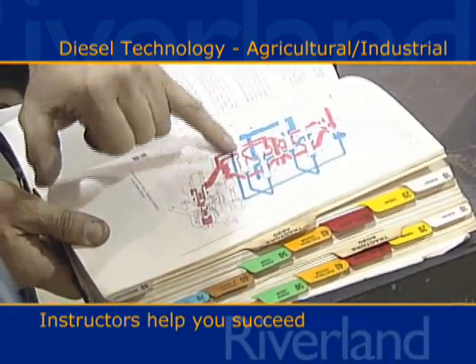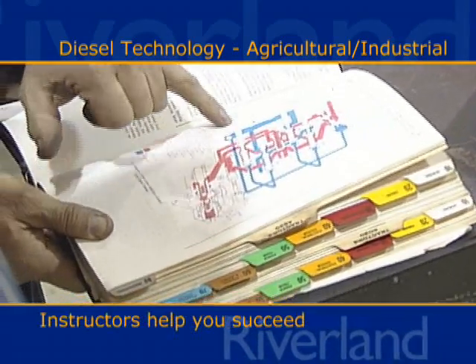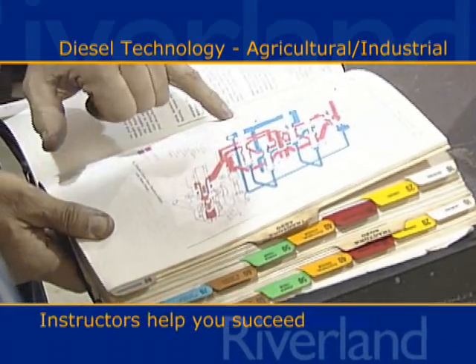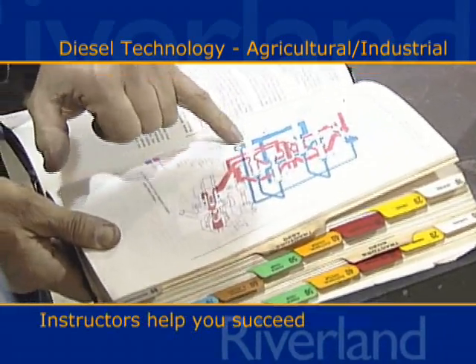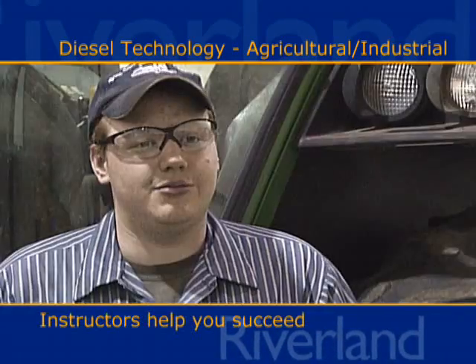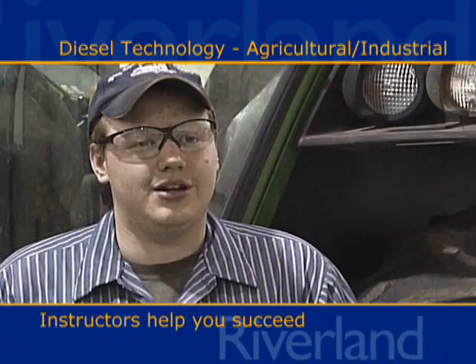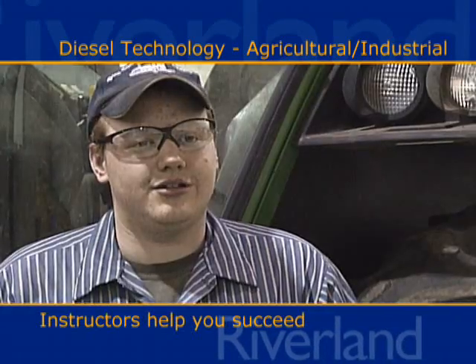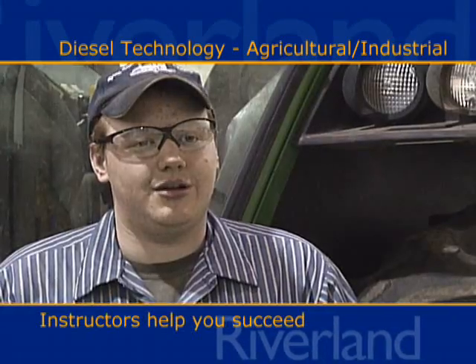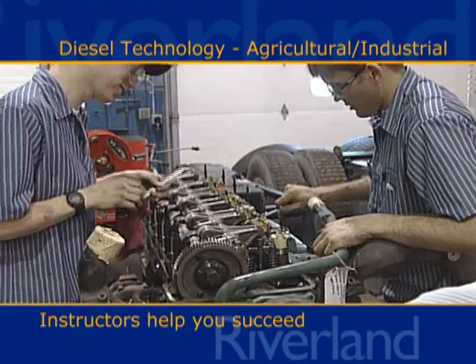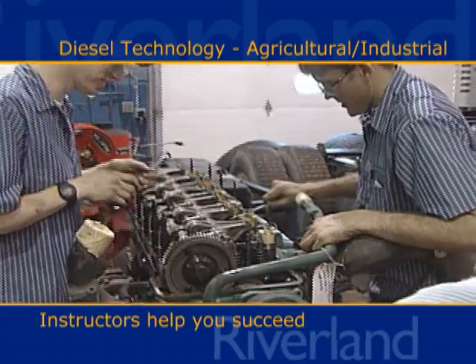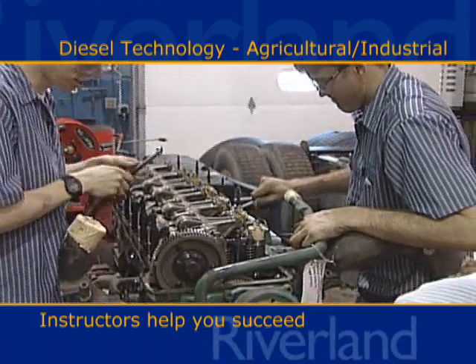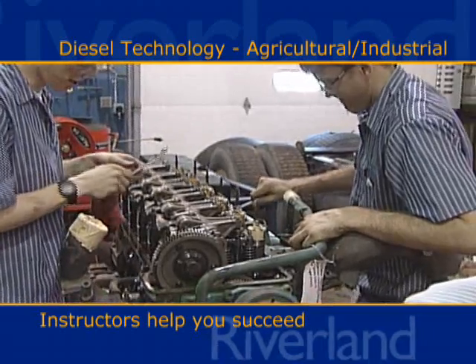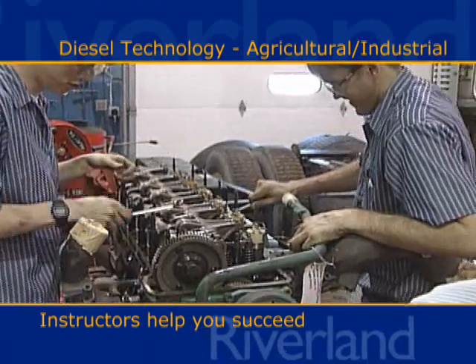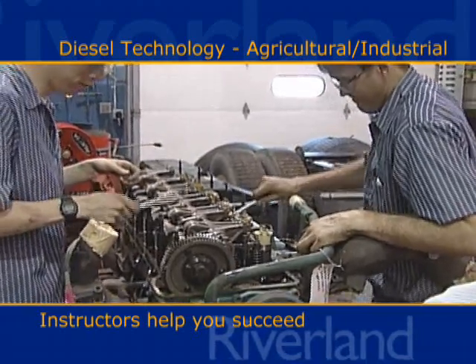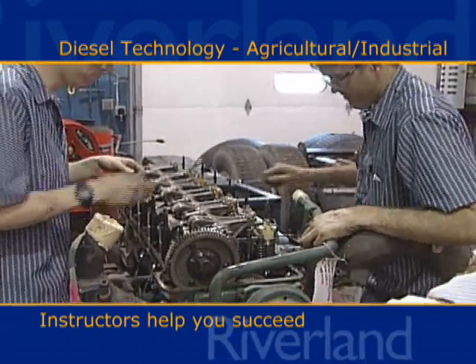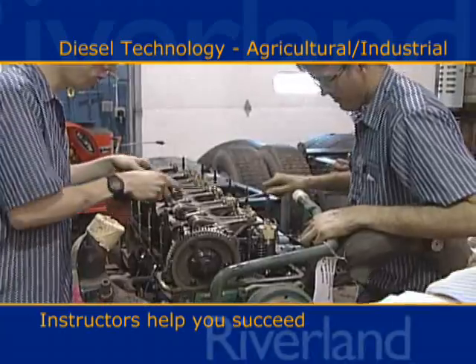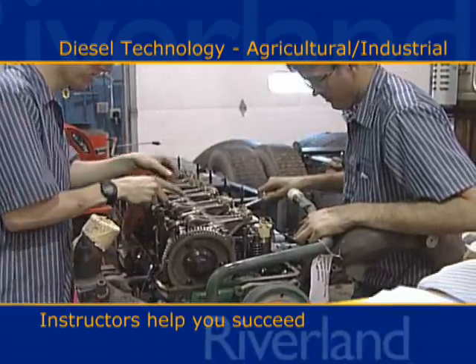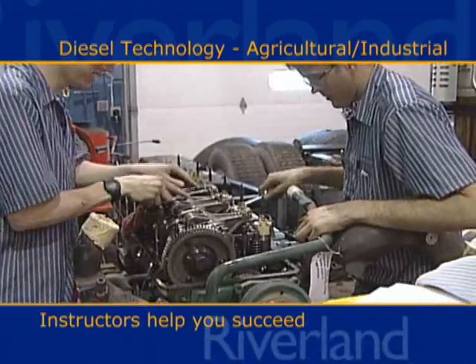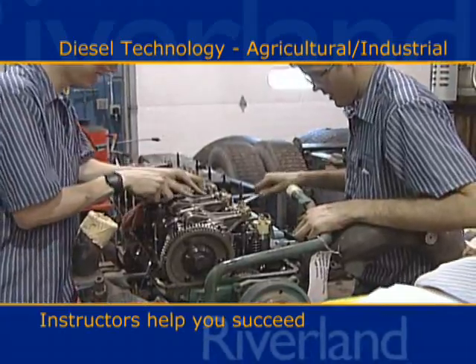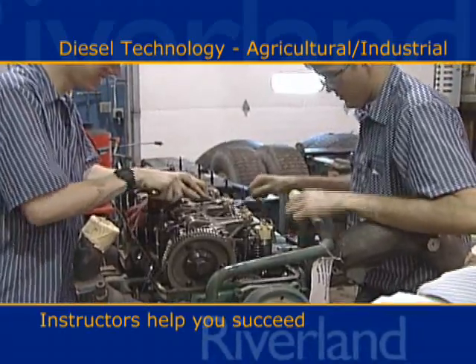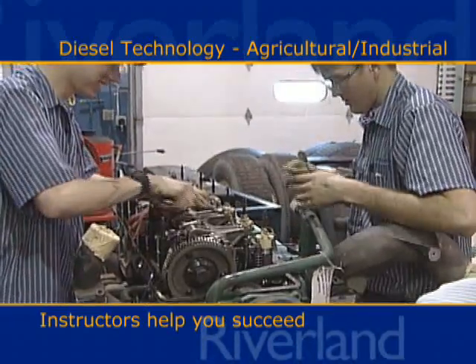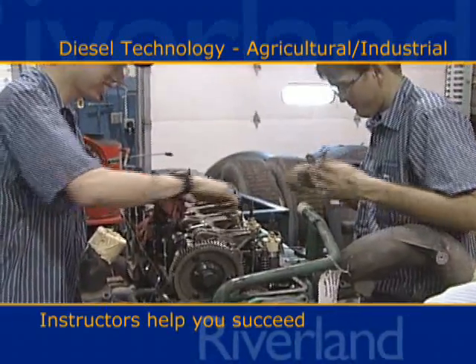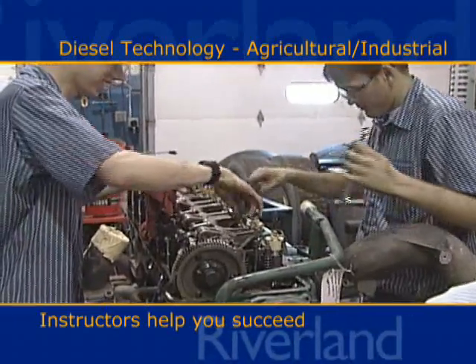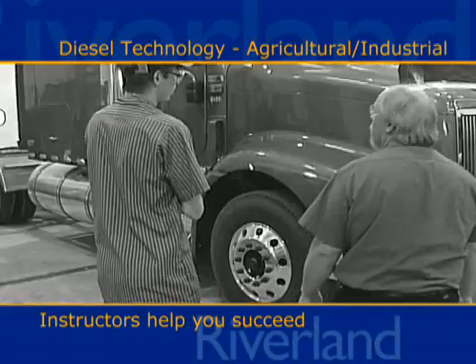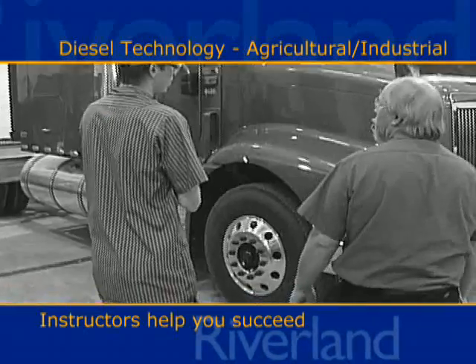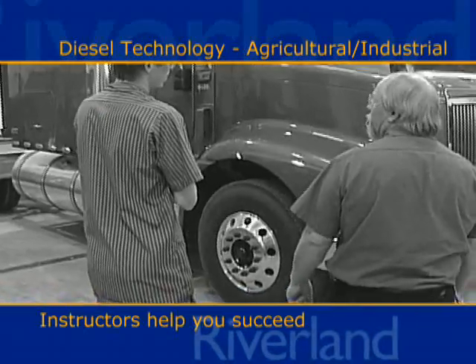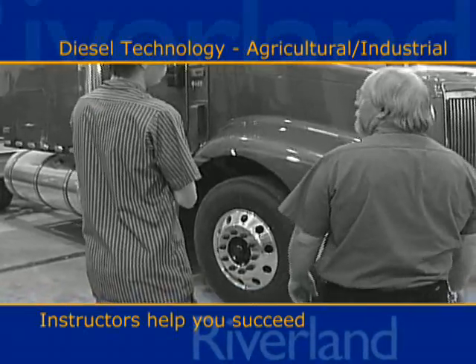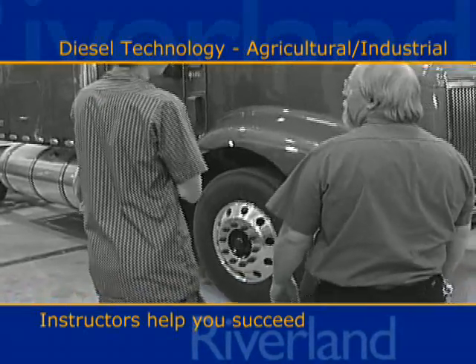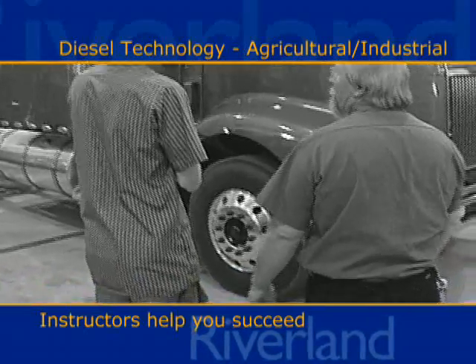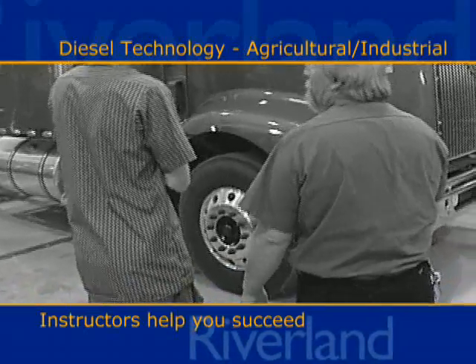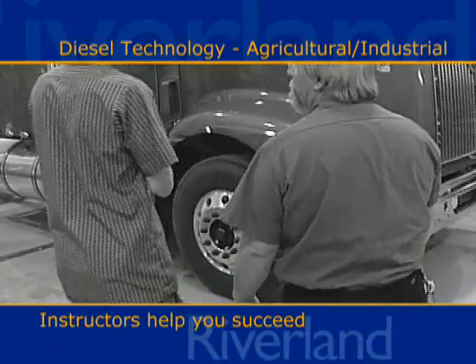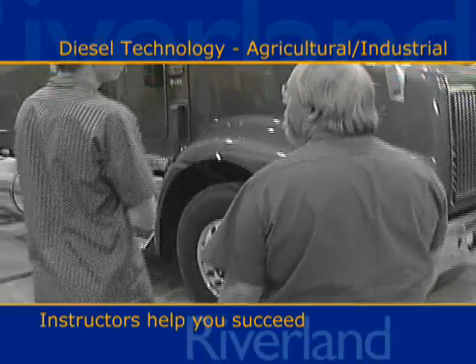It's kind of interesting being in the same shop as the truck side, and you get to see what's going on, what the truck guys are learning.